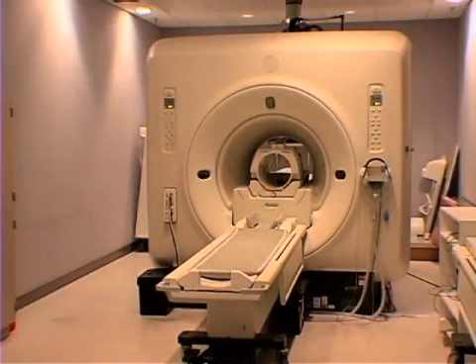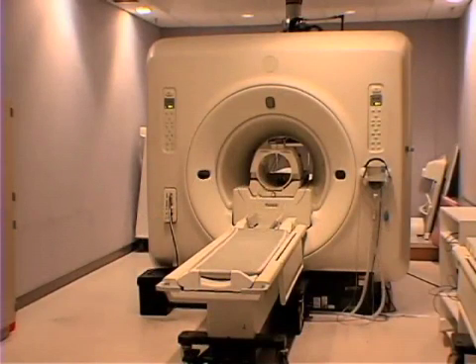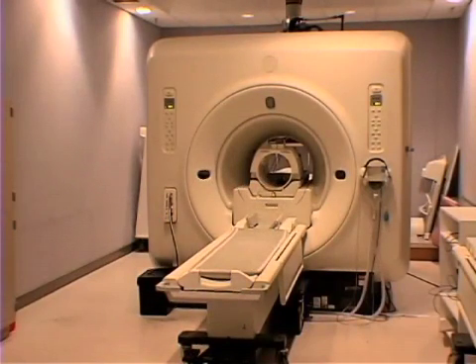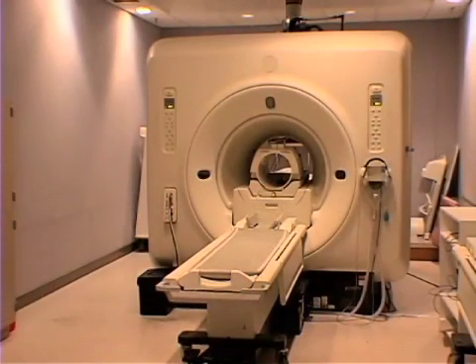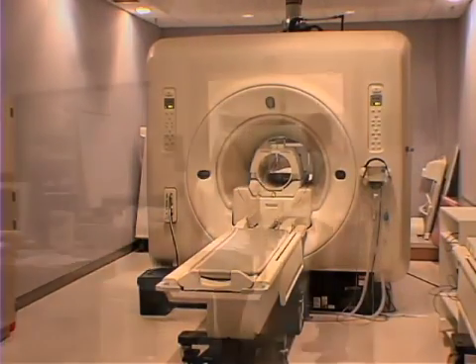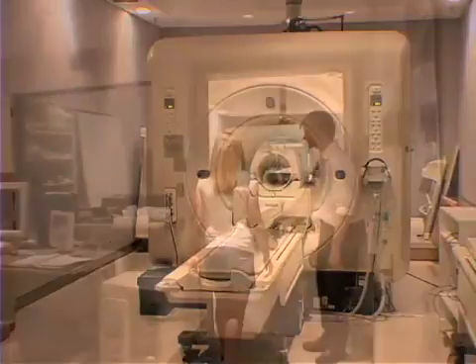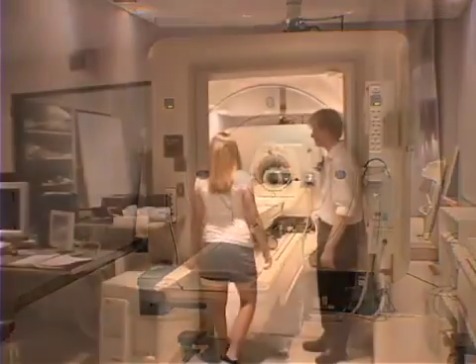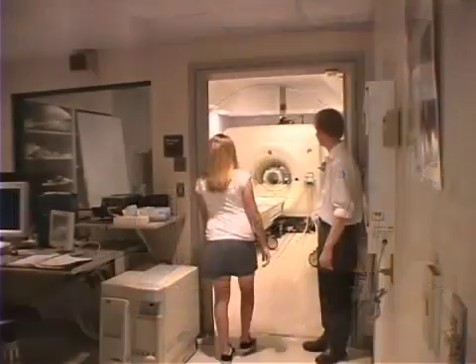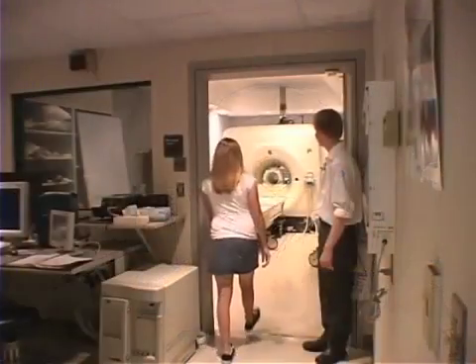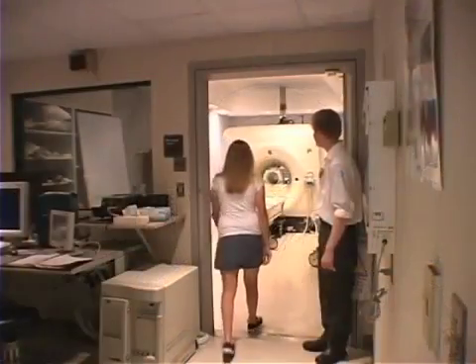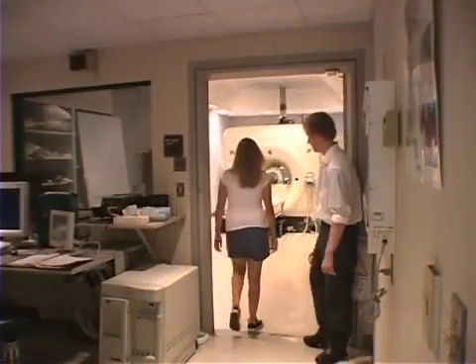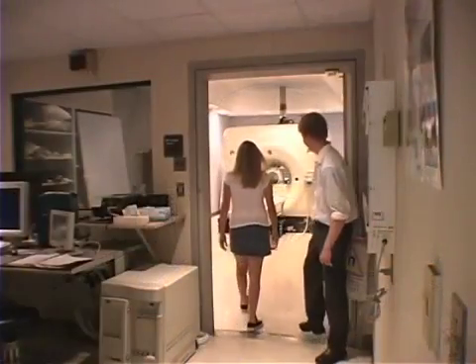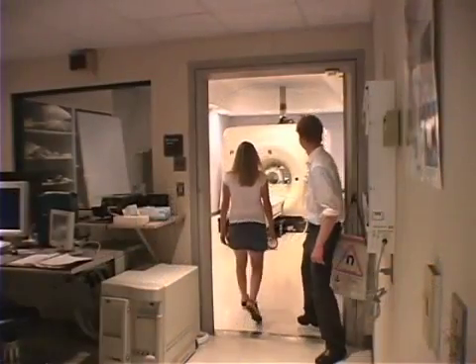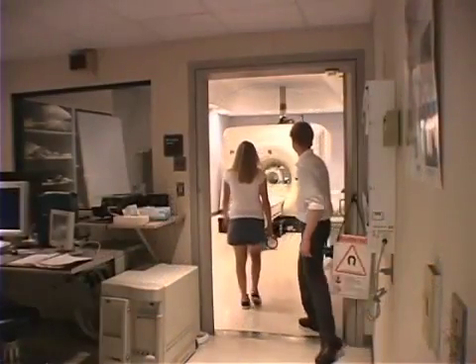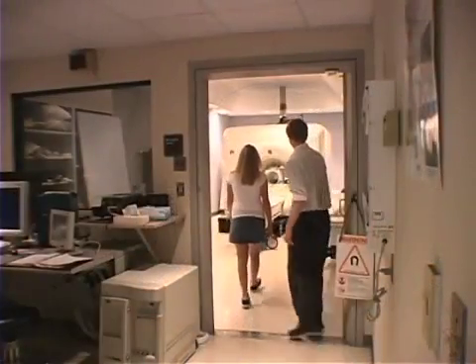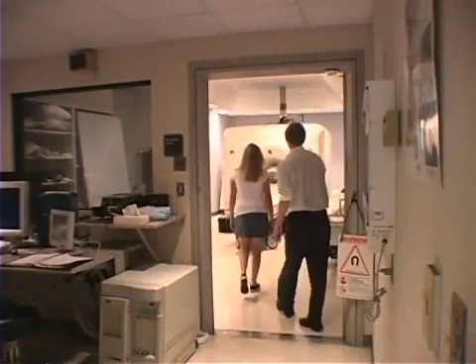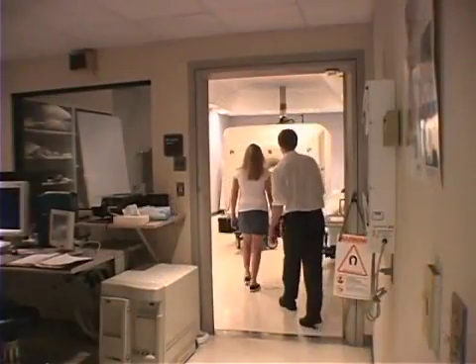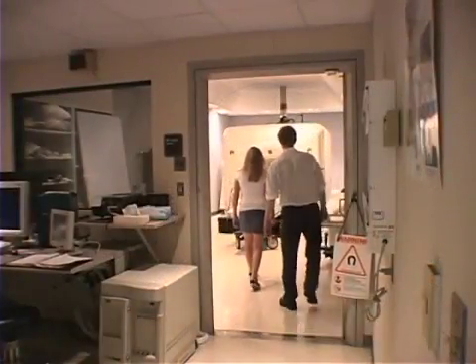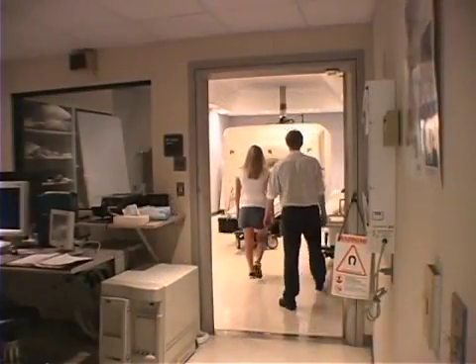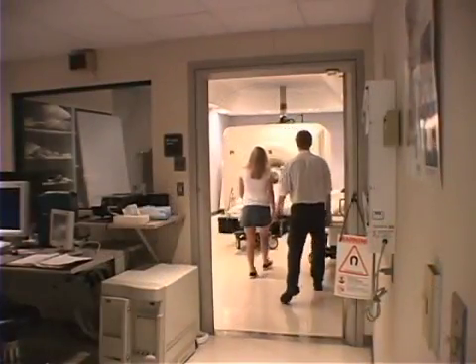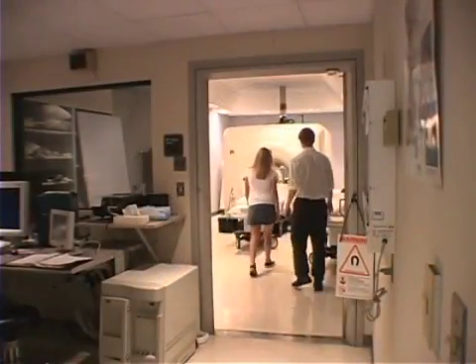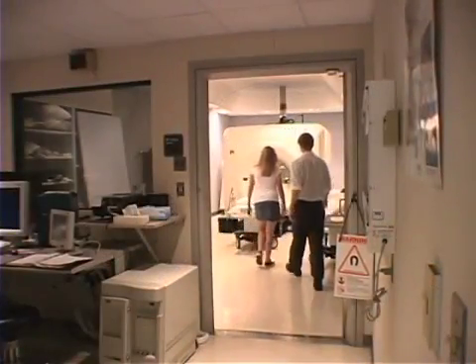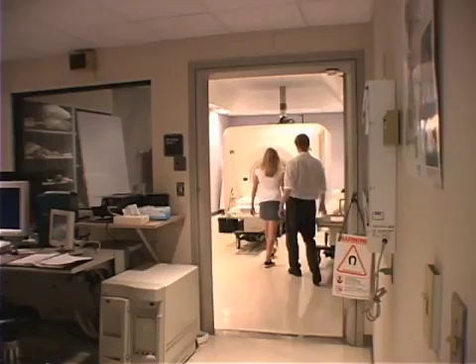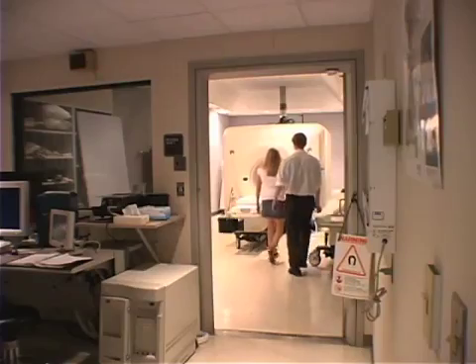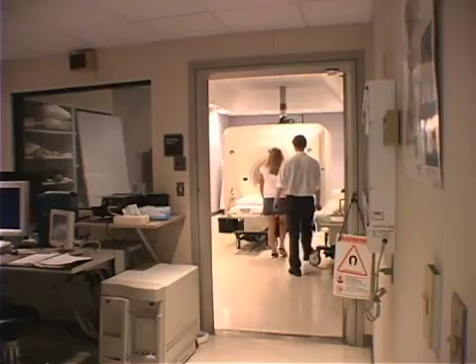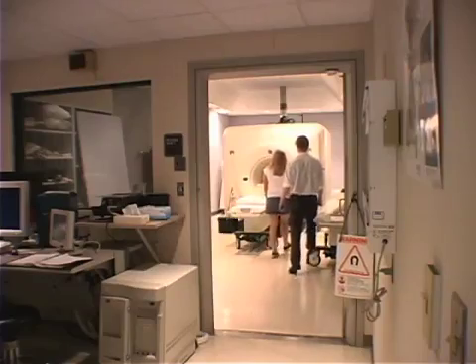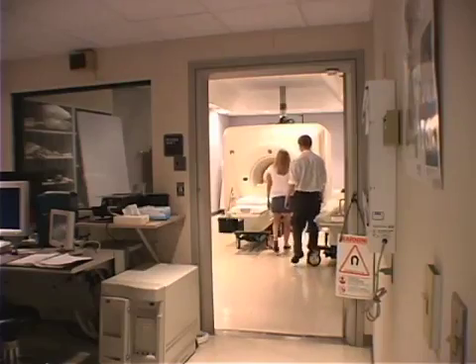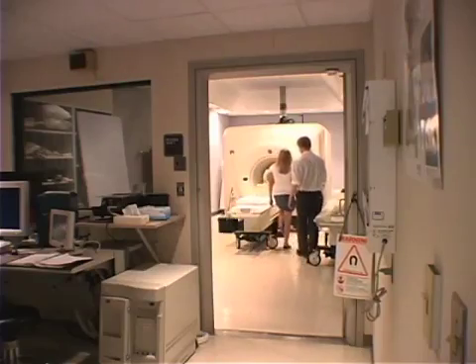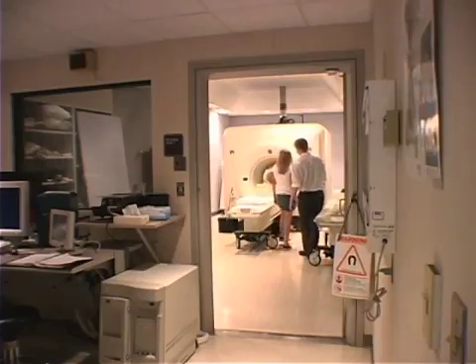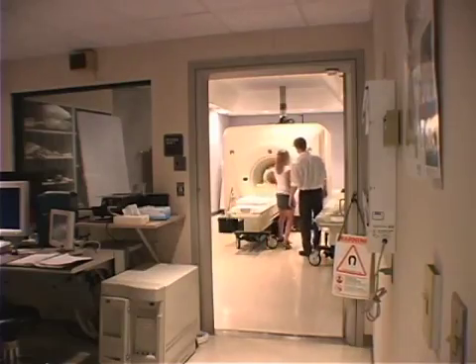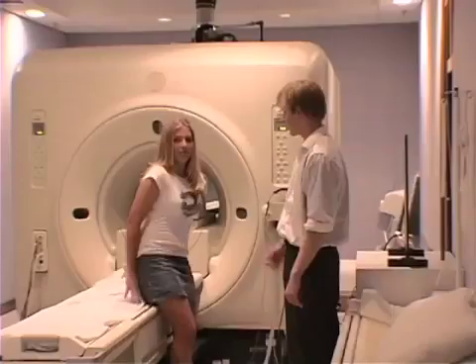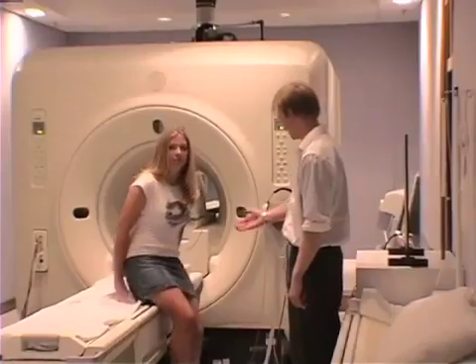The MRI machine is not scary. The people who use the MRI machine told me it's safe, so I wasn't scared.